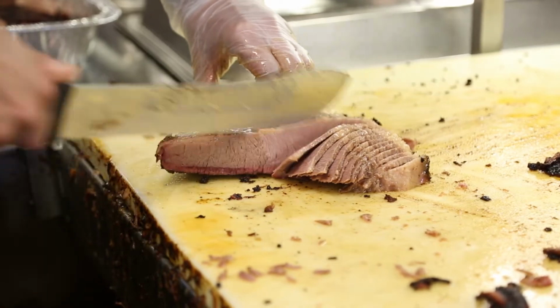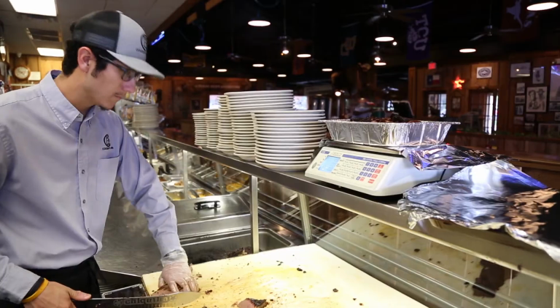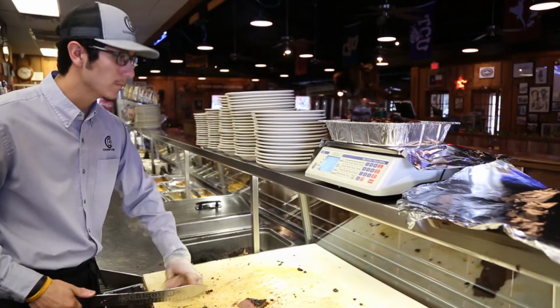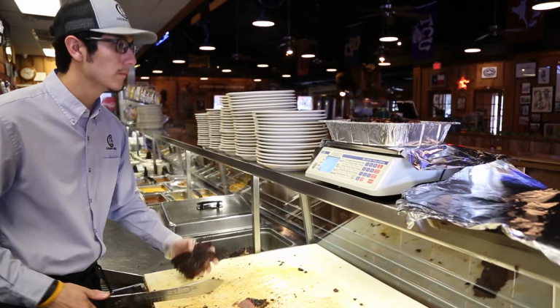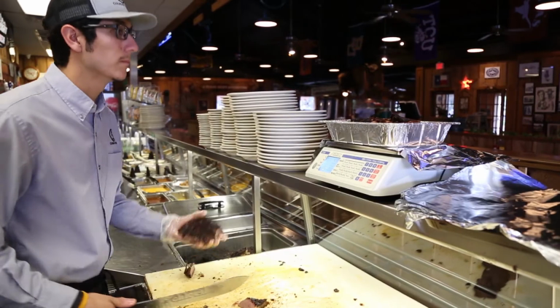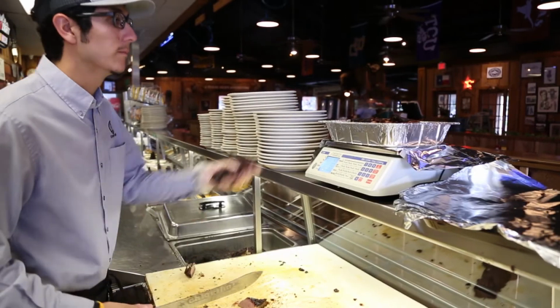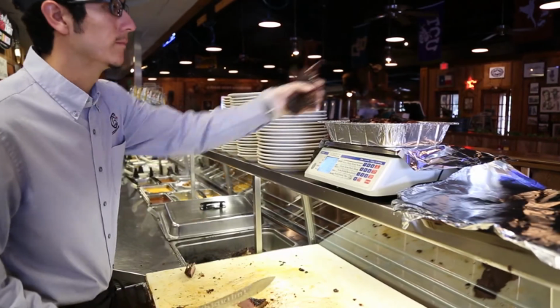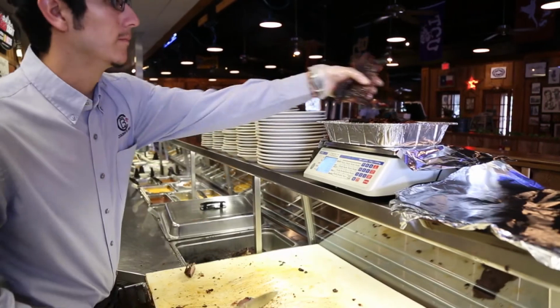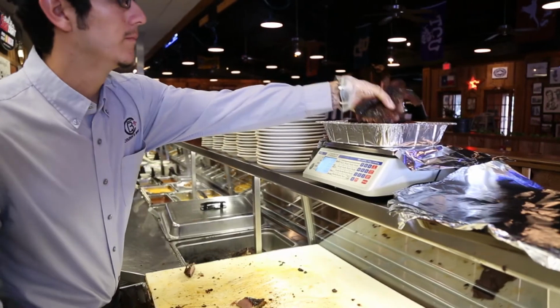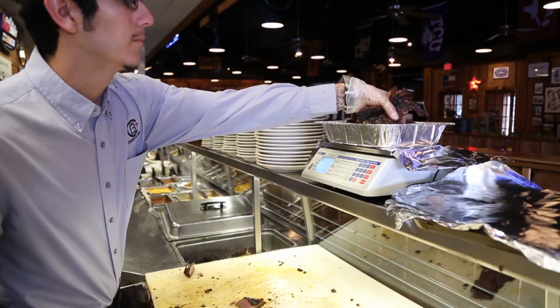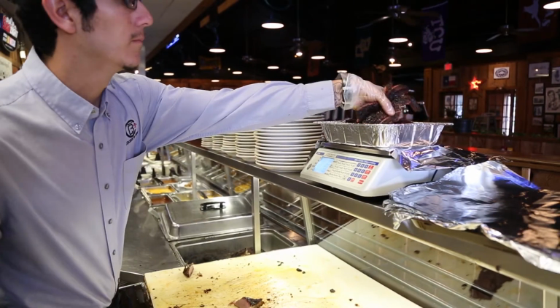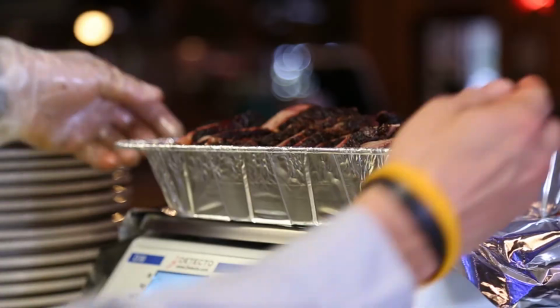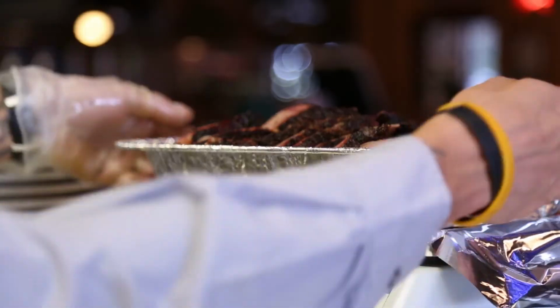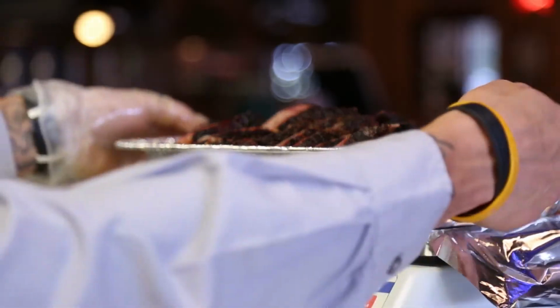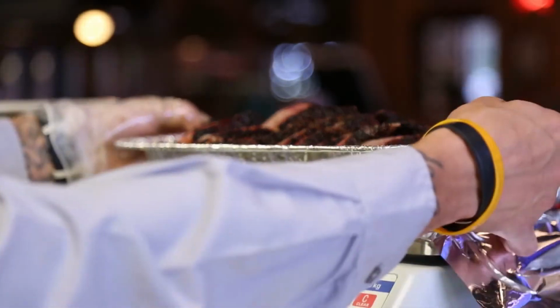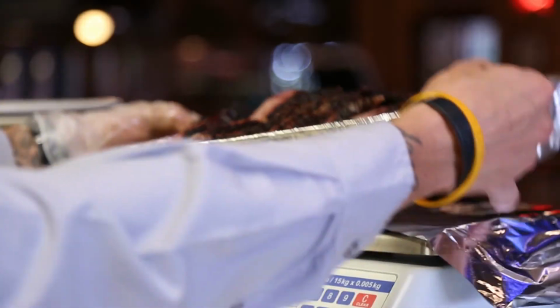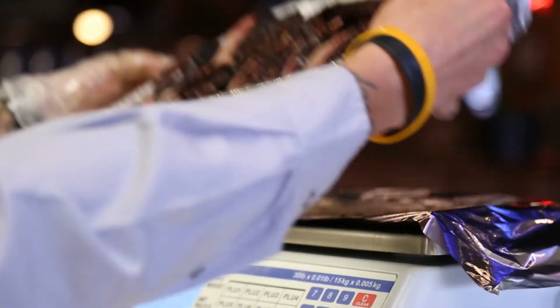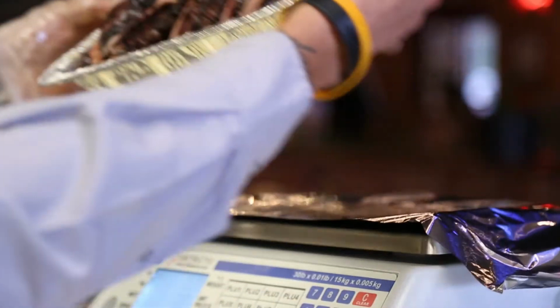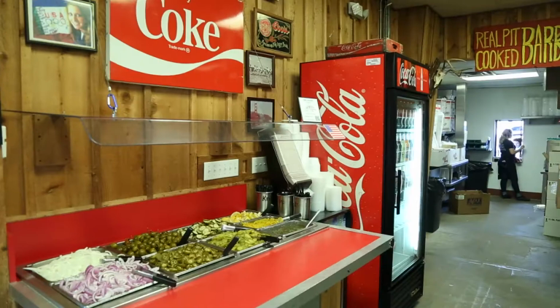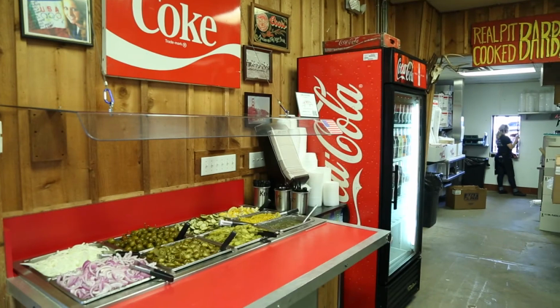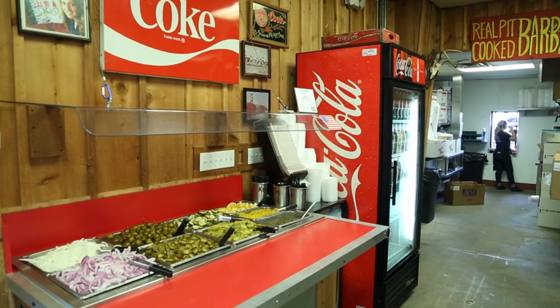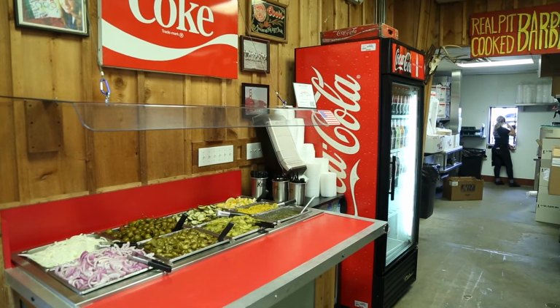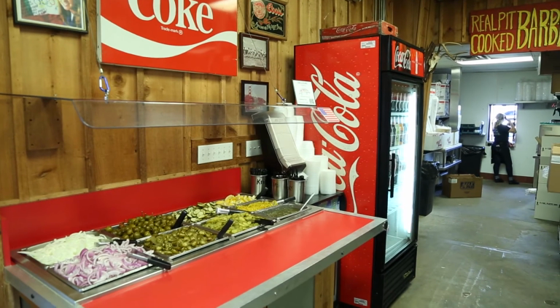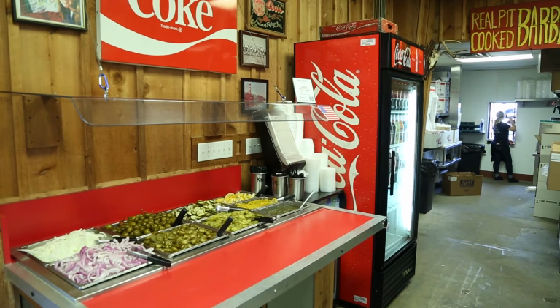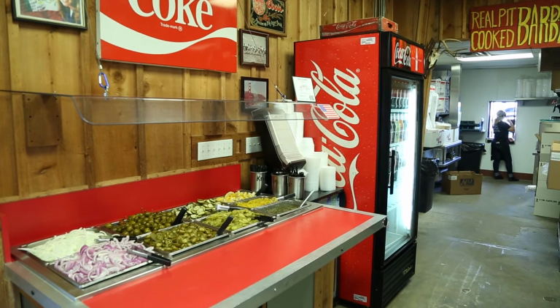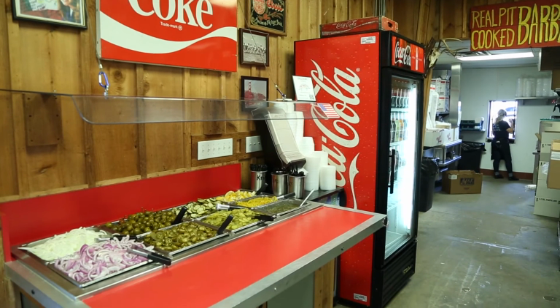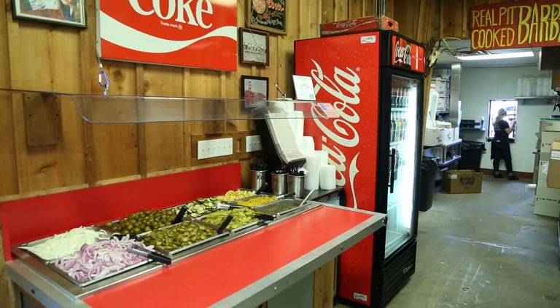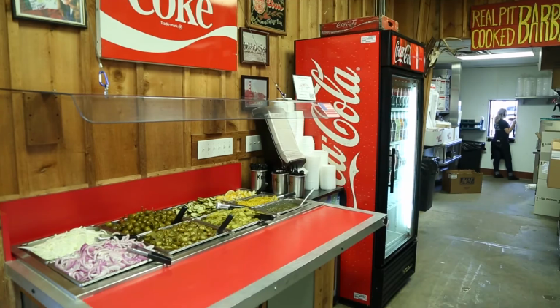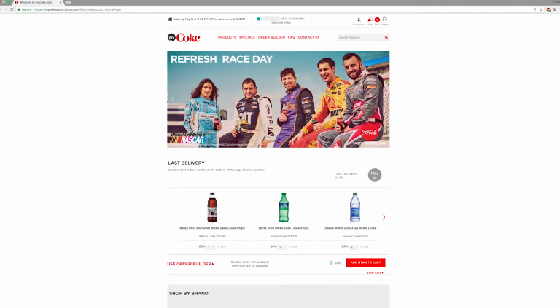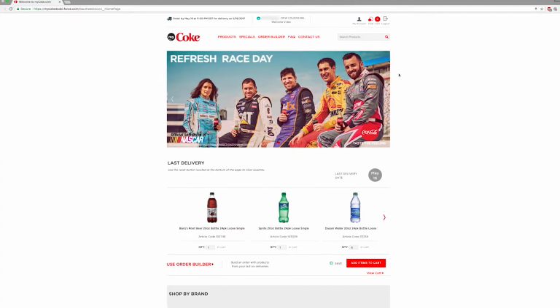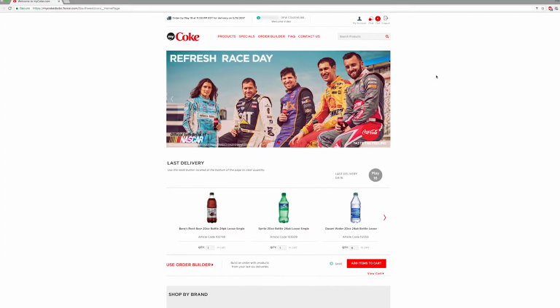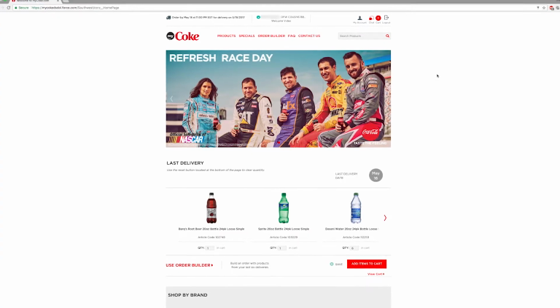We really need to be focusing on getting the best barbecue product out, not worrying about our inventory. My Coke makes that easy.